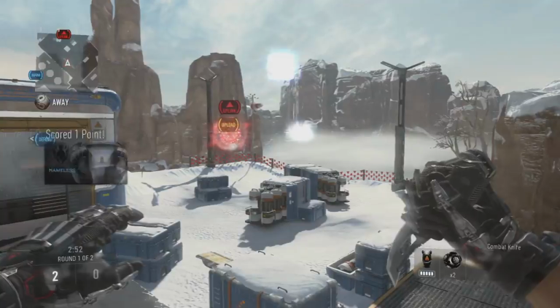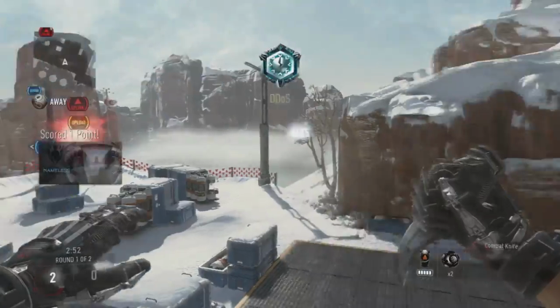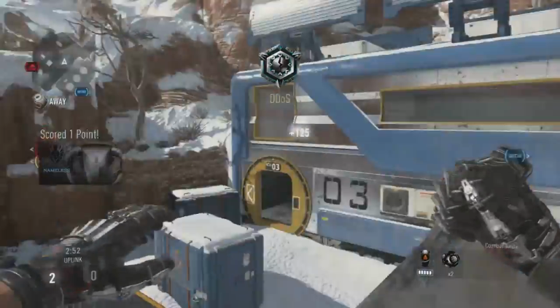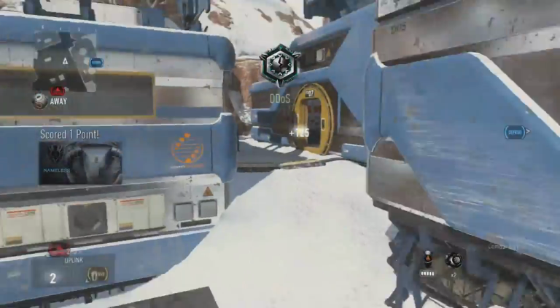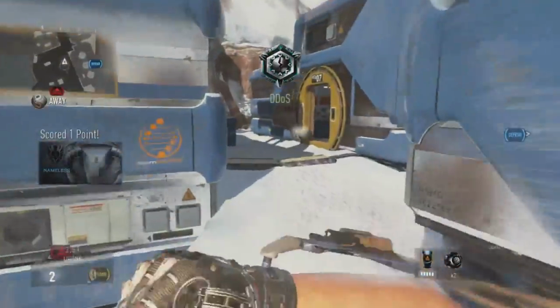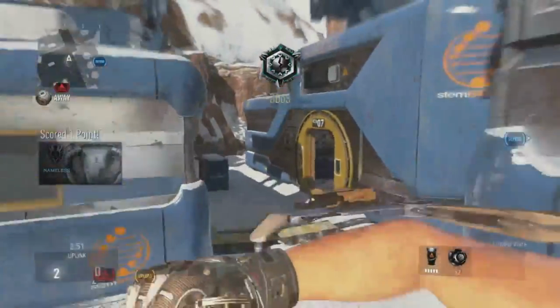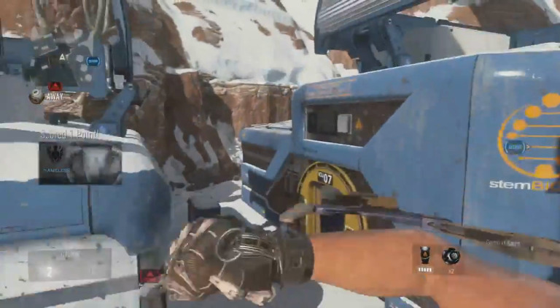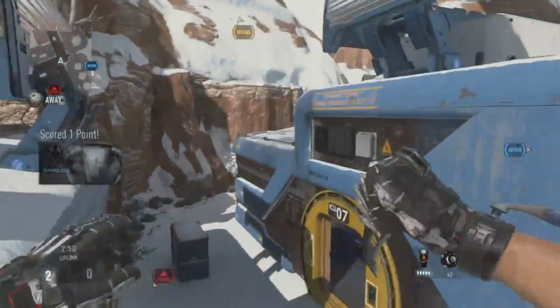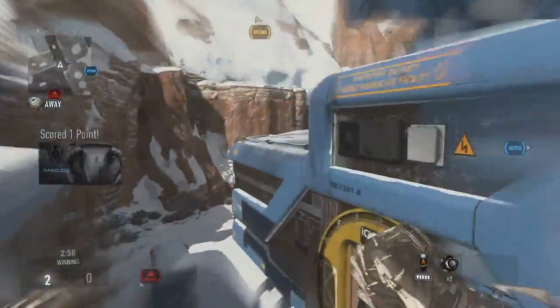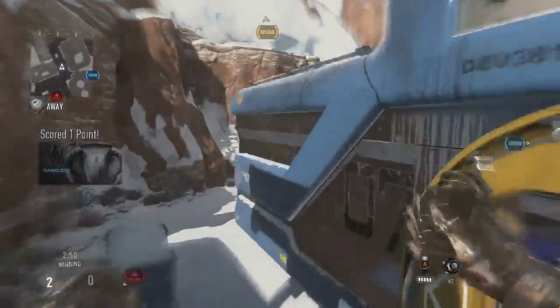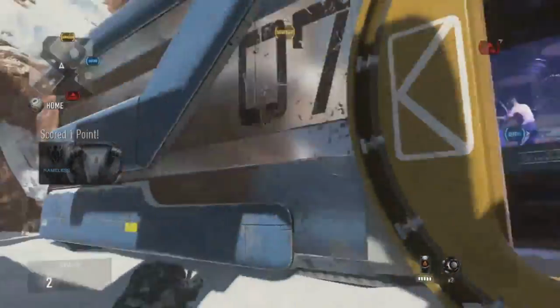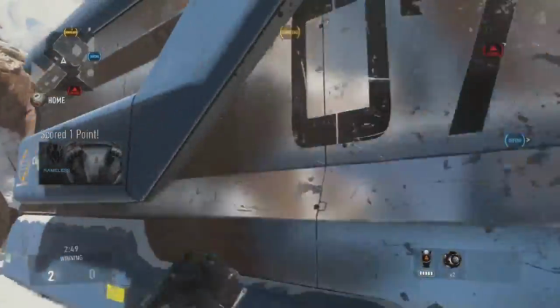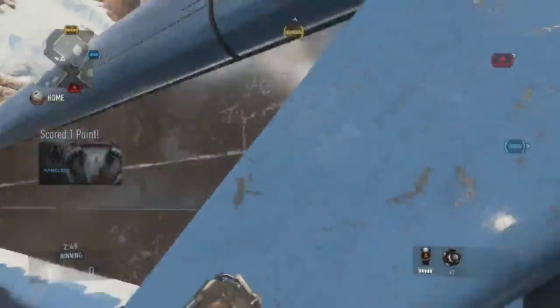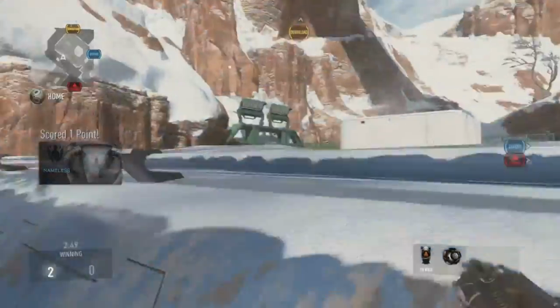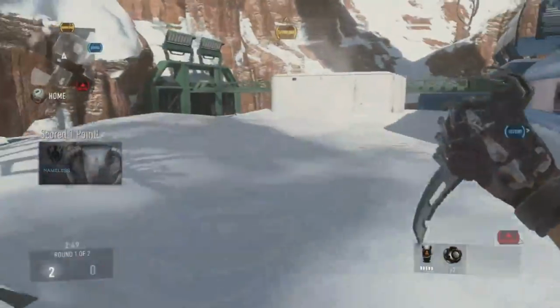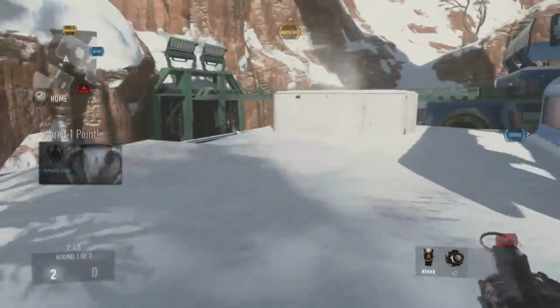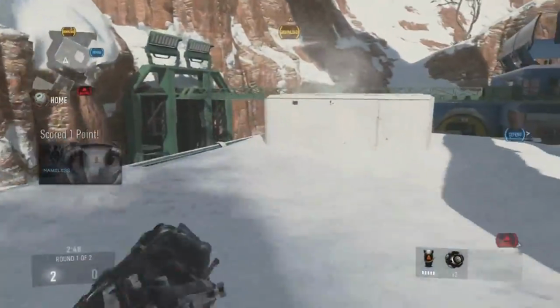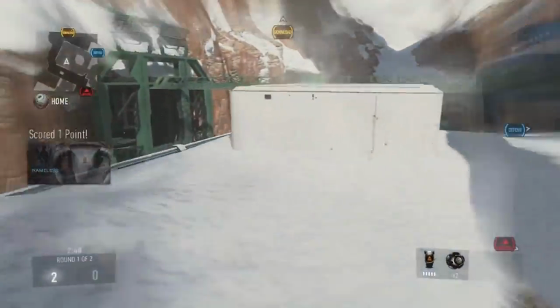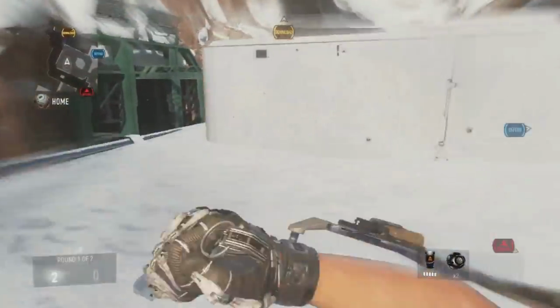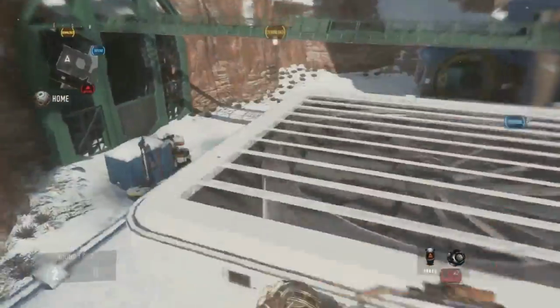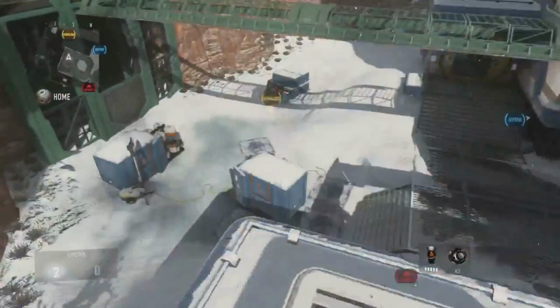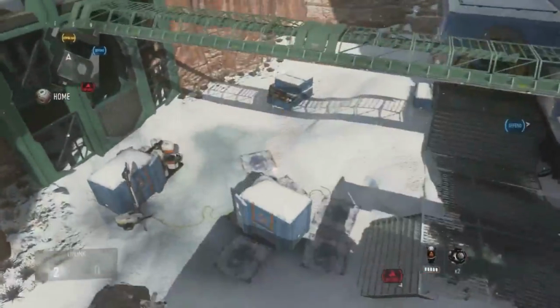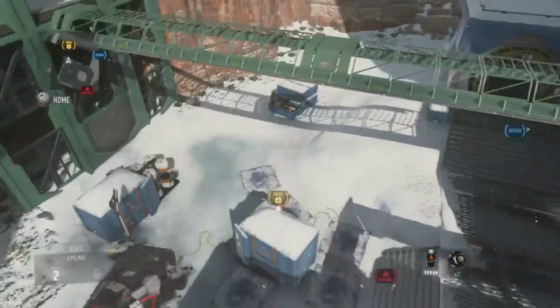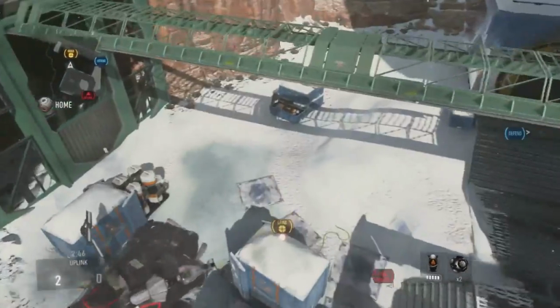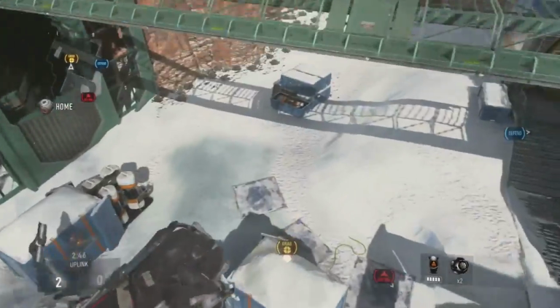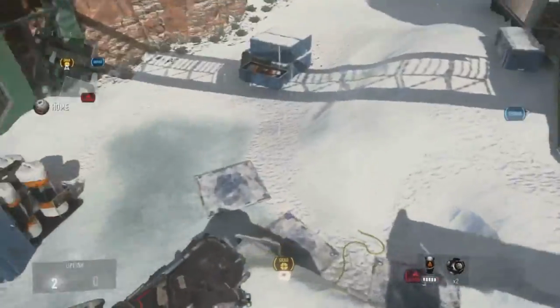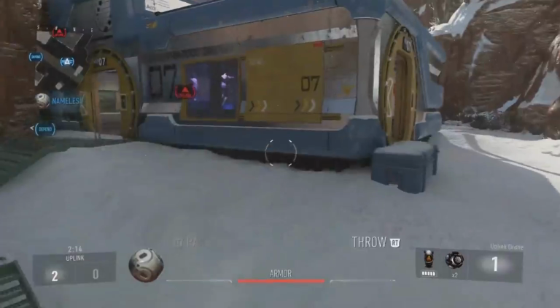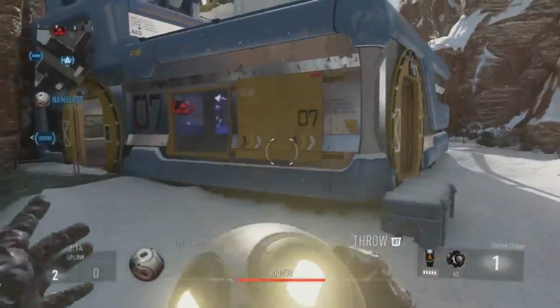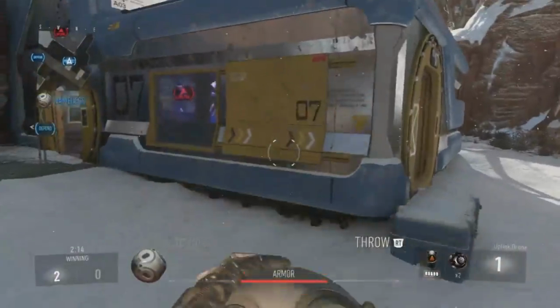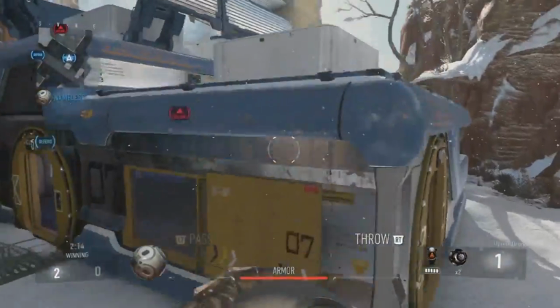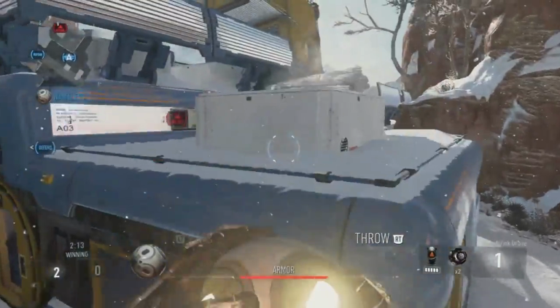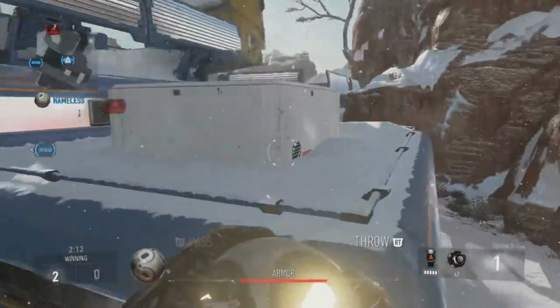You're not gonna be the best at it right away, but you're gonna have to get used to the slide cancel. When you grab this ball, this is with the building.